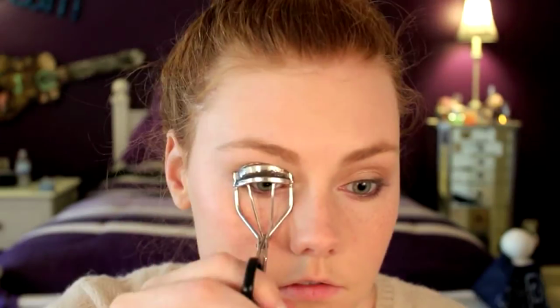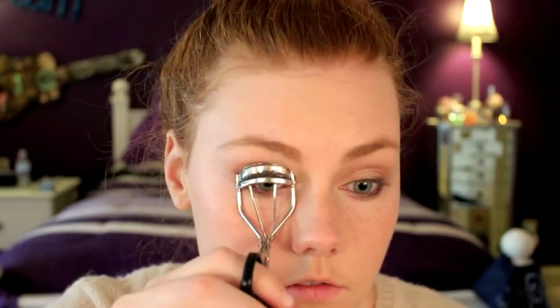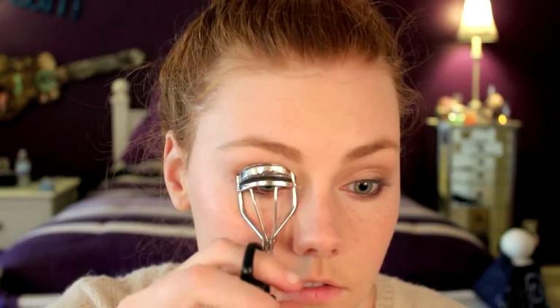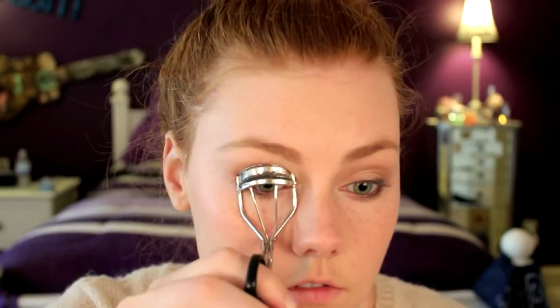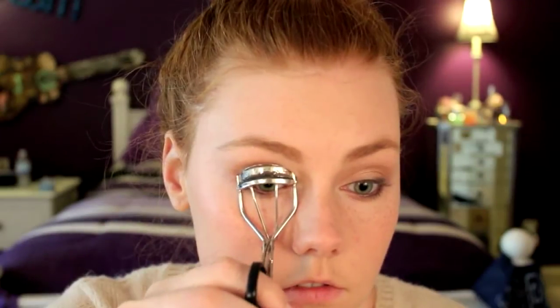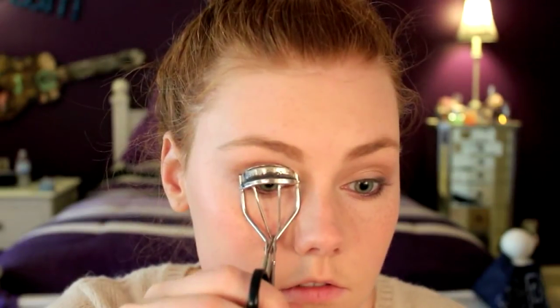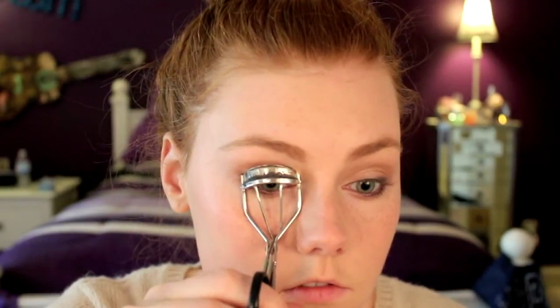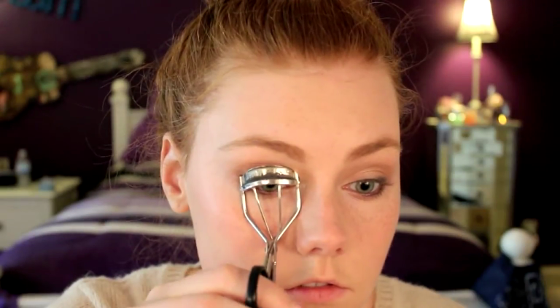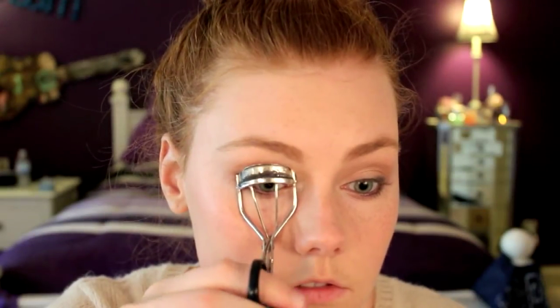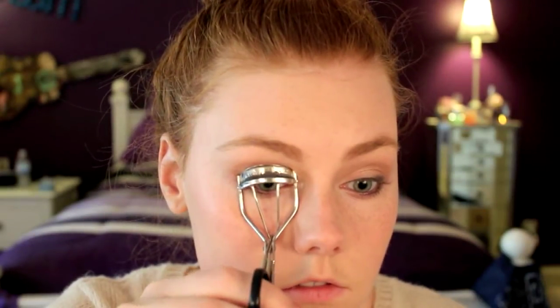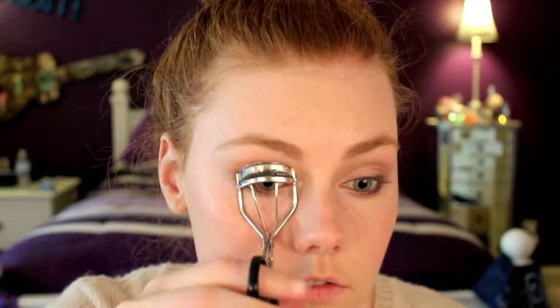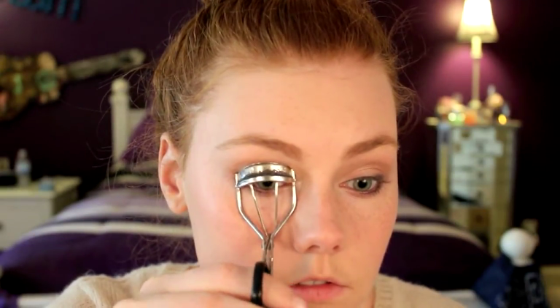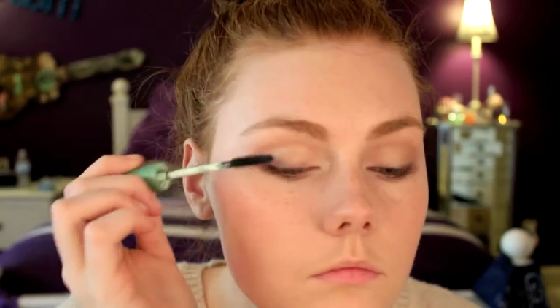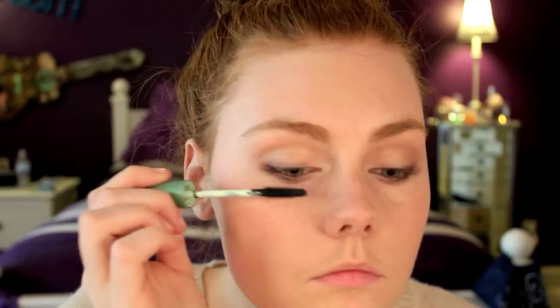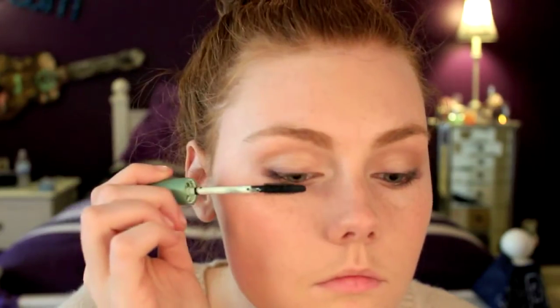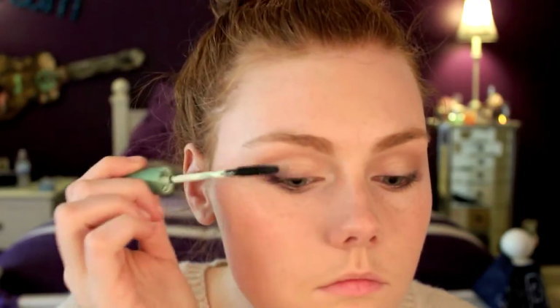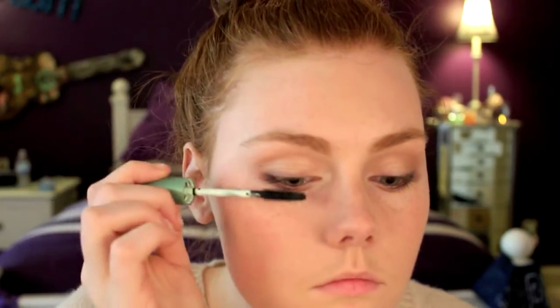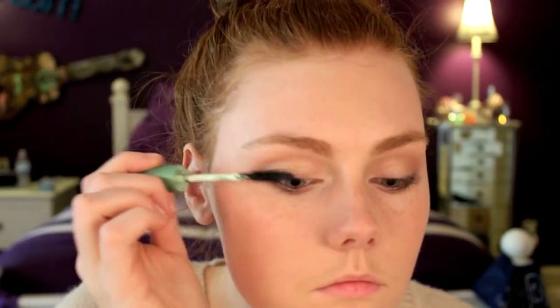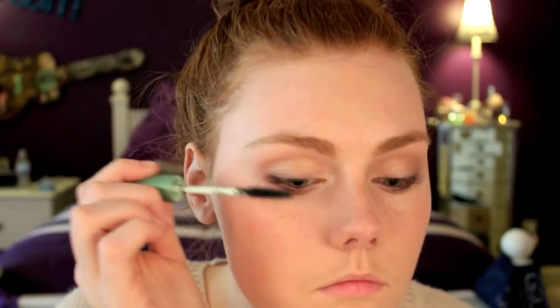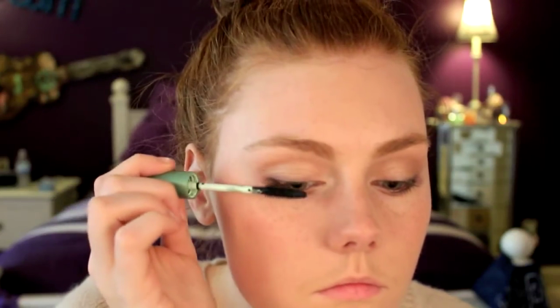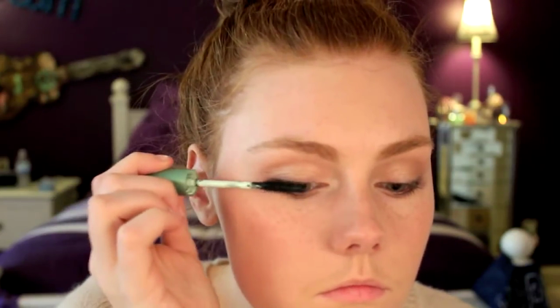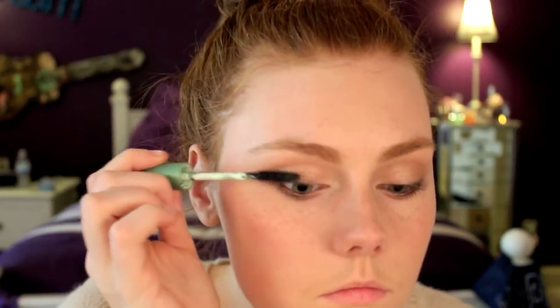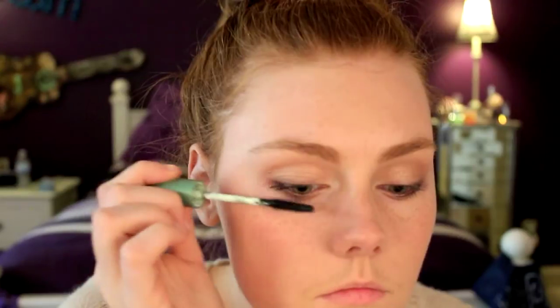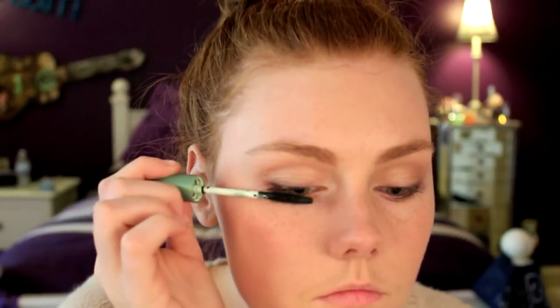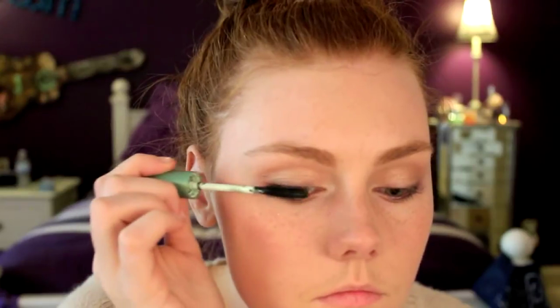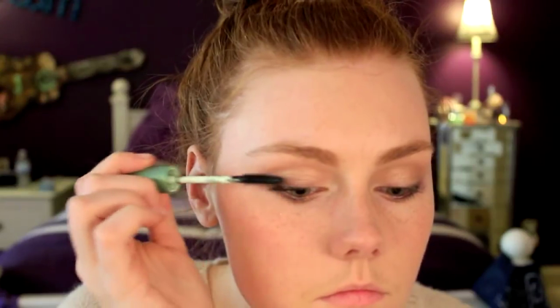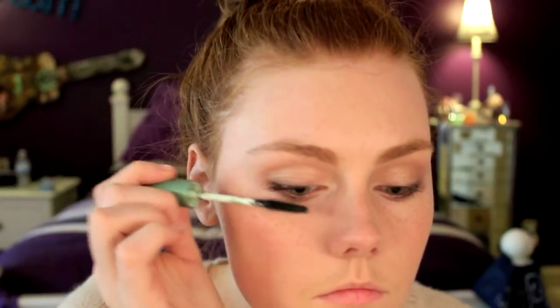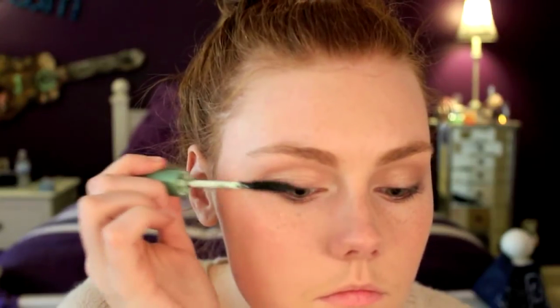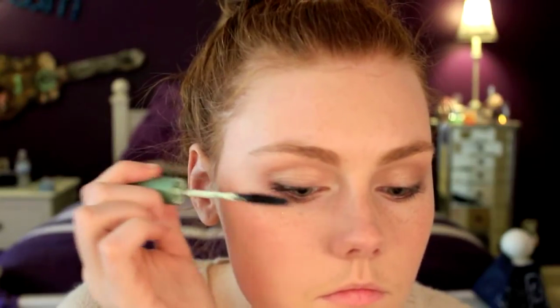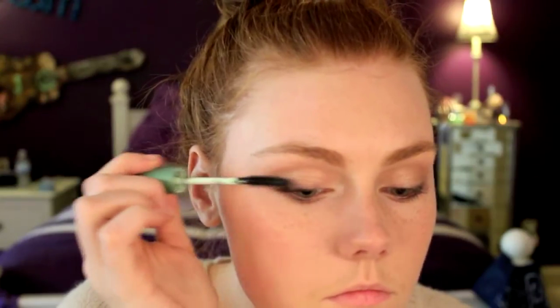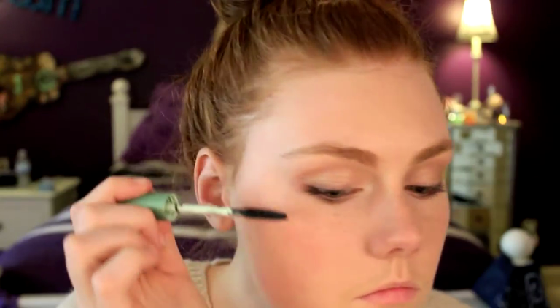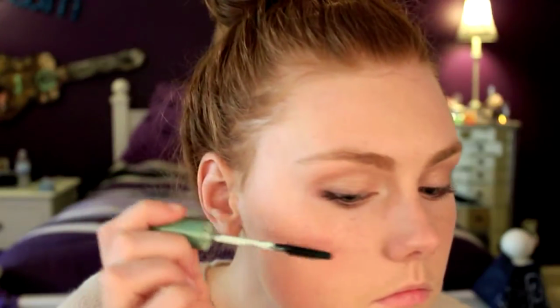We want our lashes to still look pretty natural, so I'm just curling them and using a lengthening mascara.